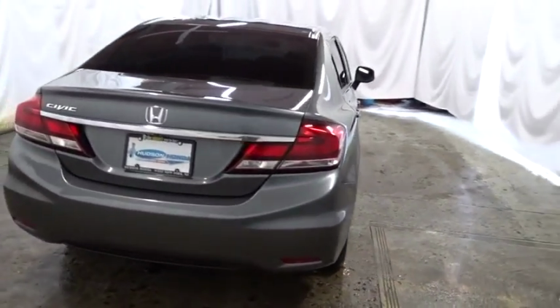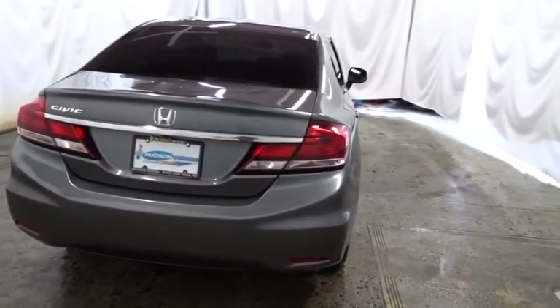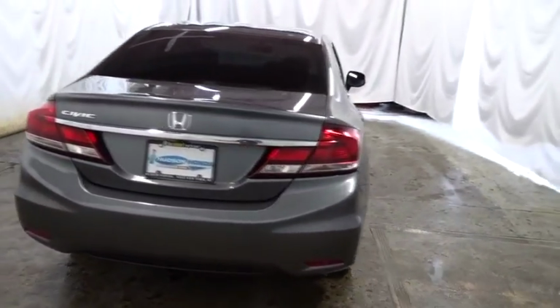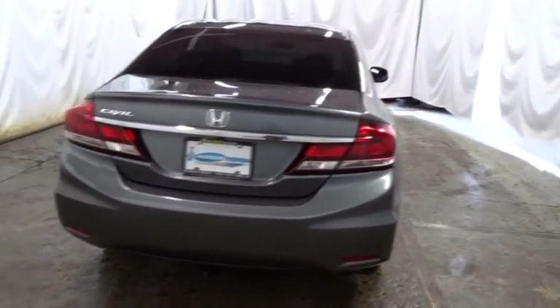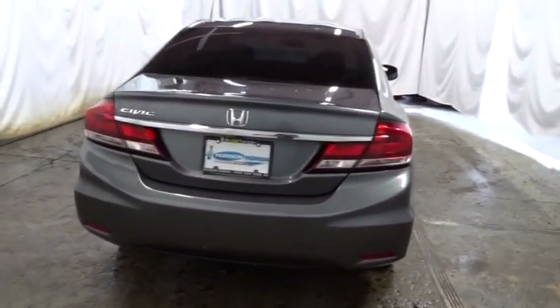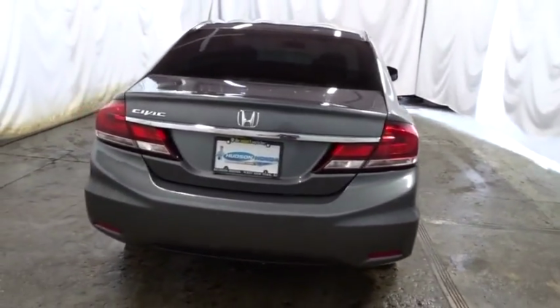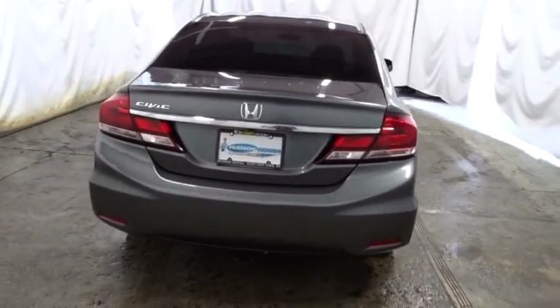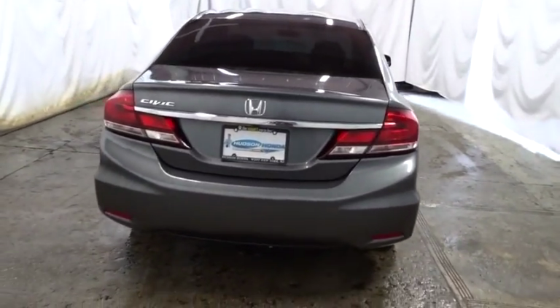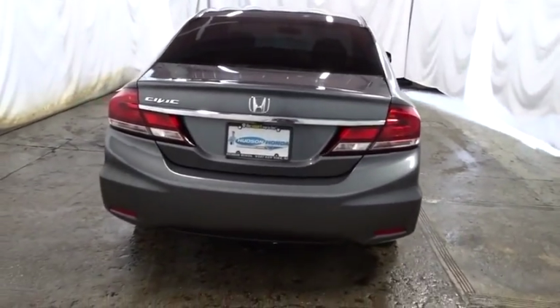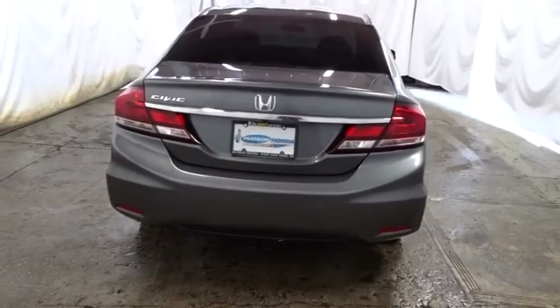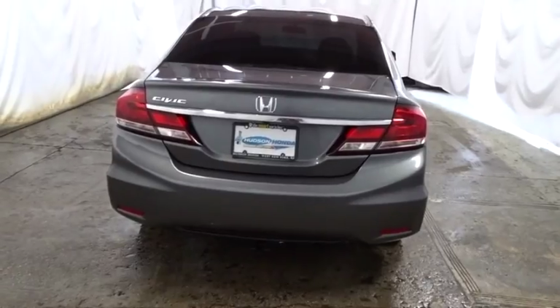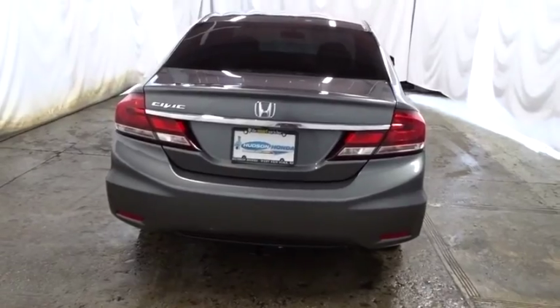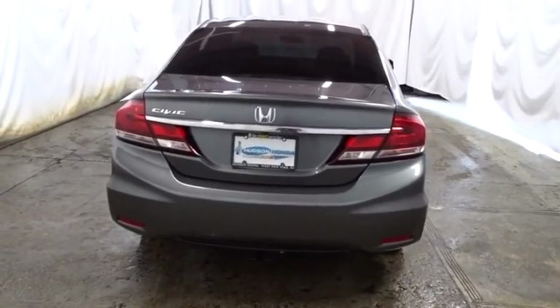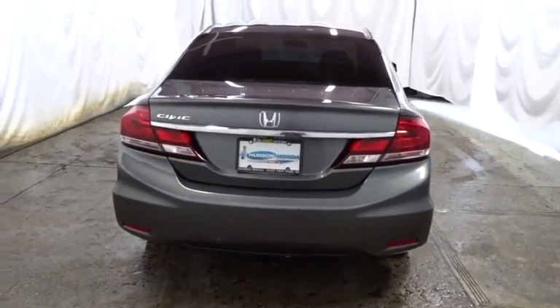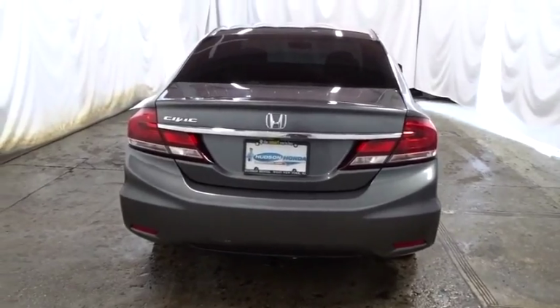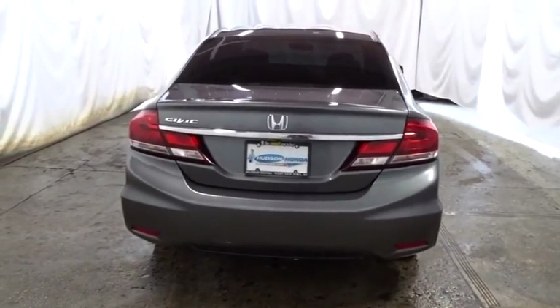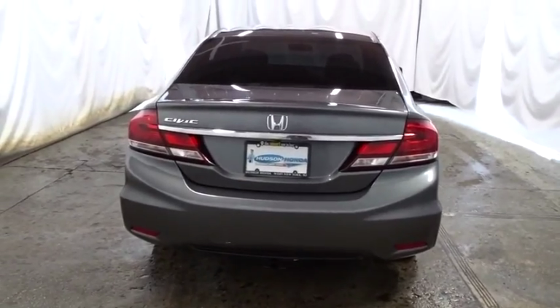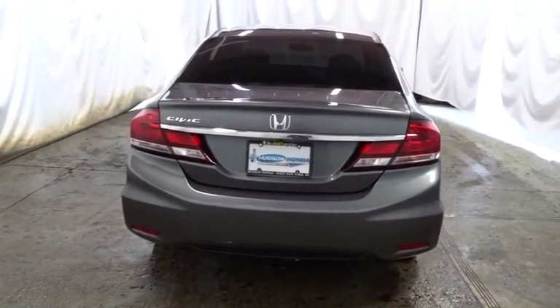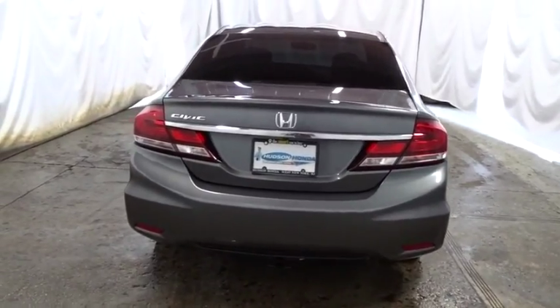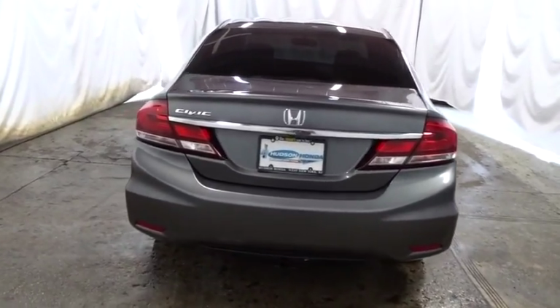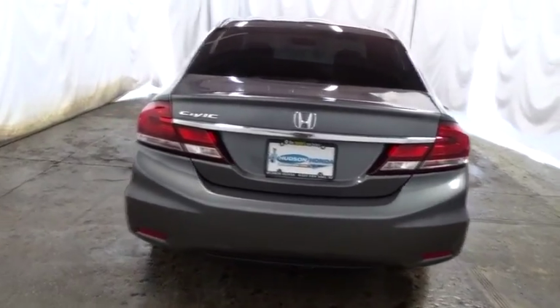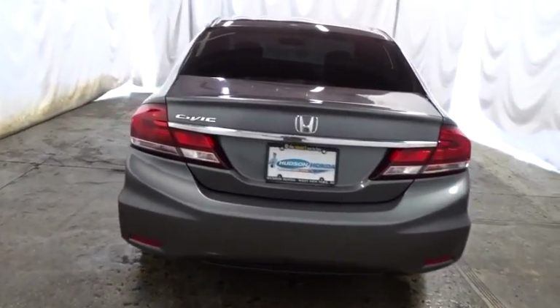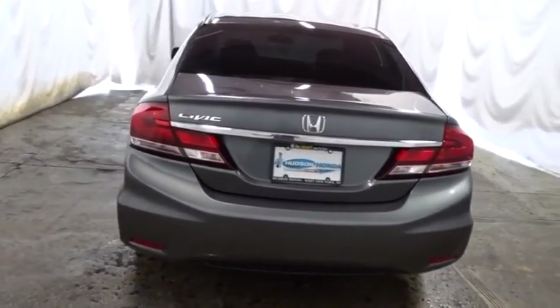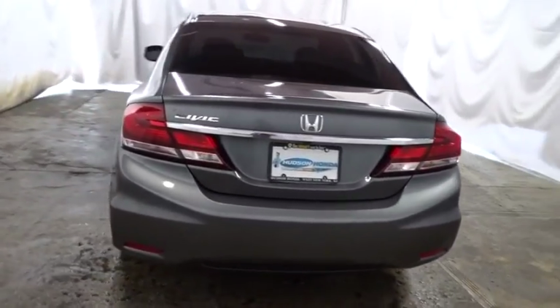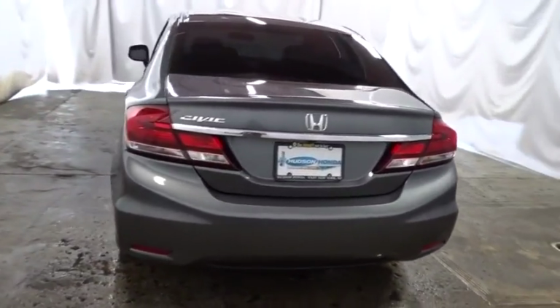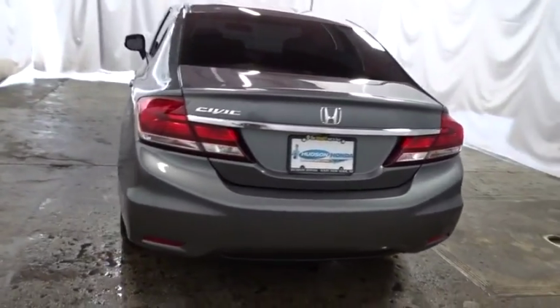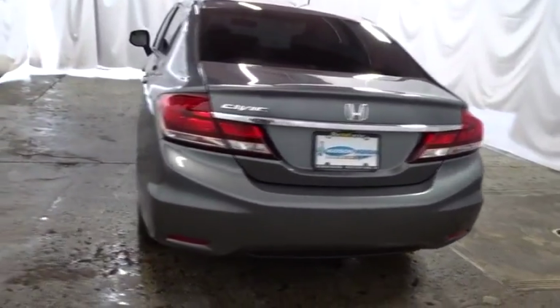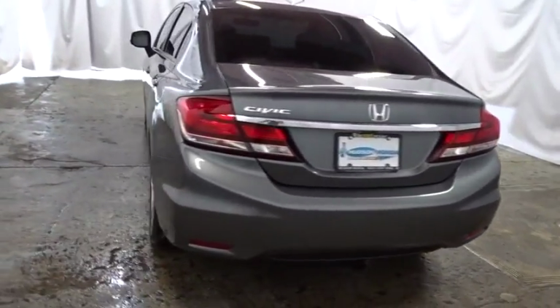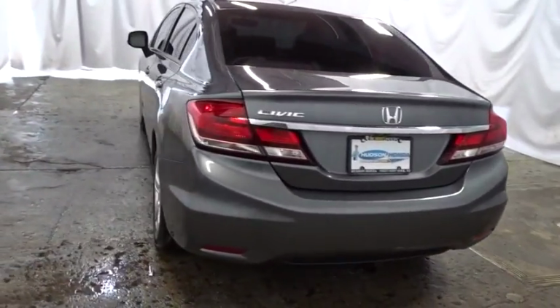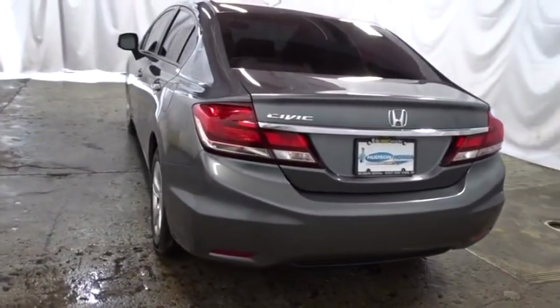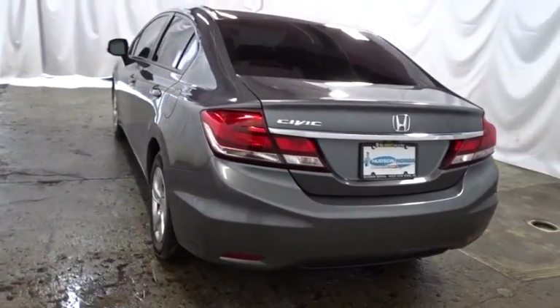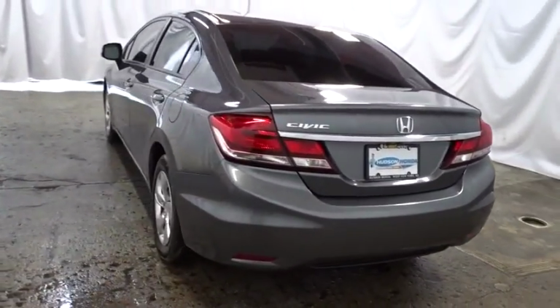Daytime running lights, brake assist, power outlets, door pockets, power mirrors. Come see the car for yourself.